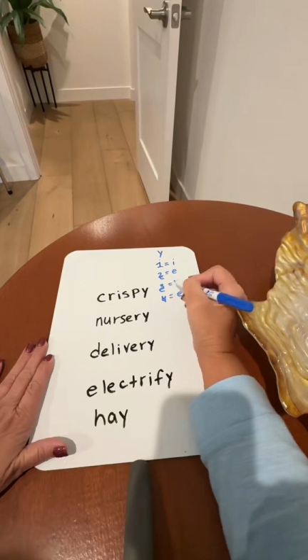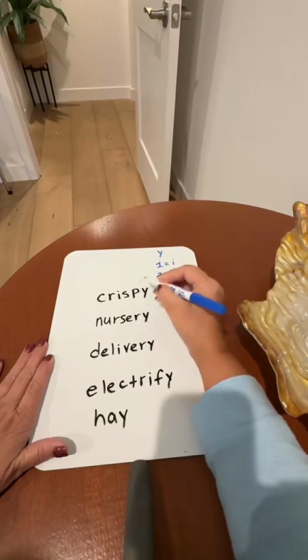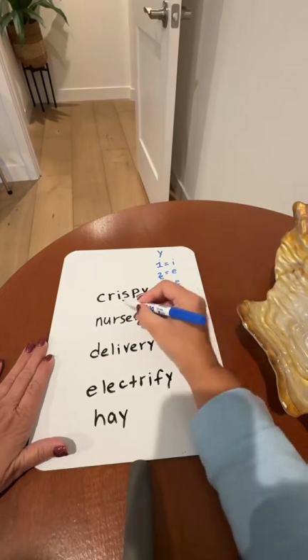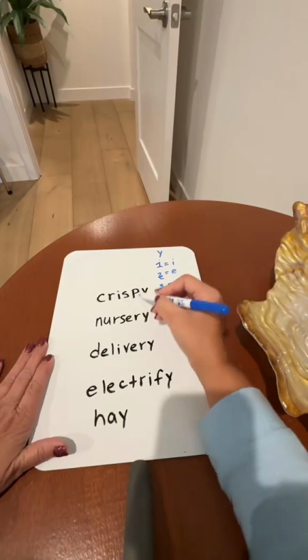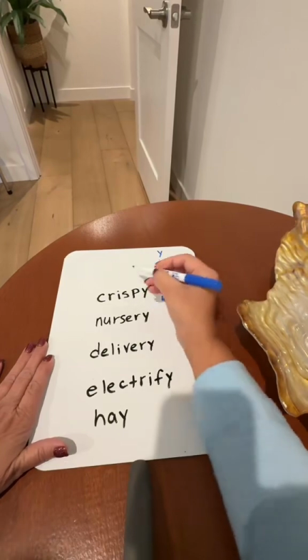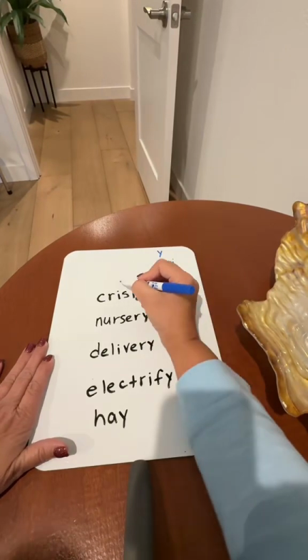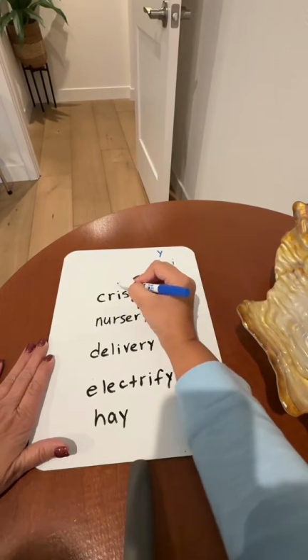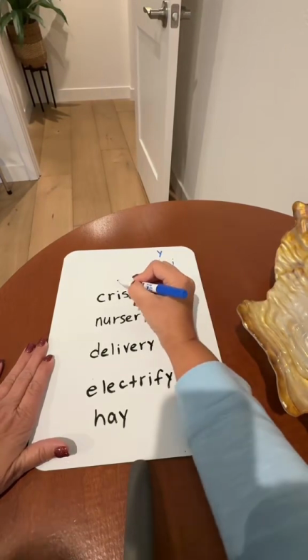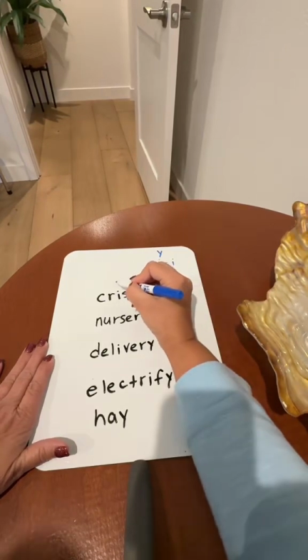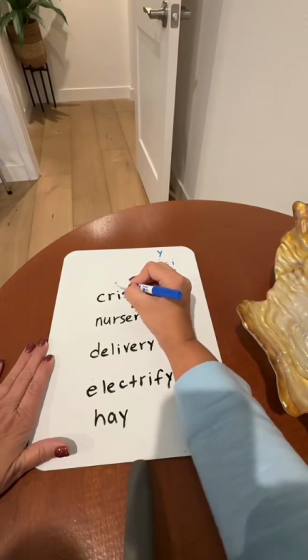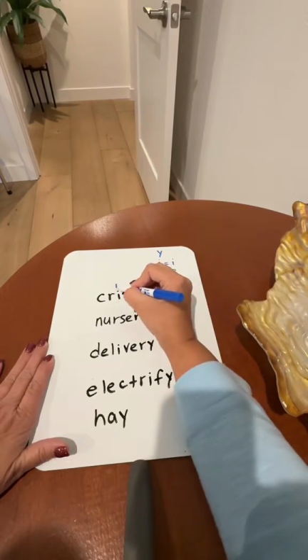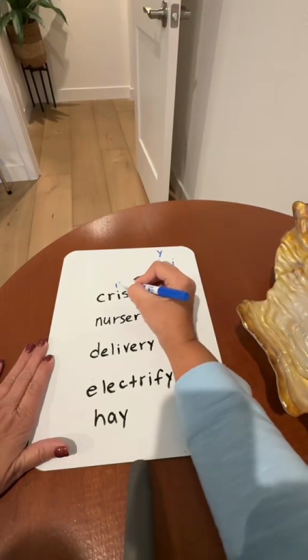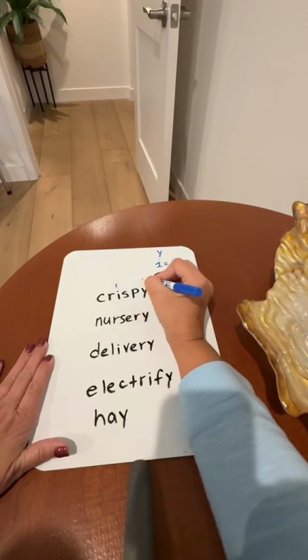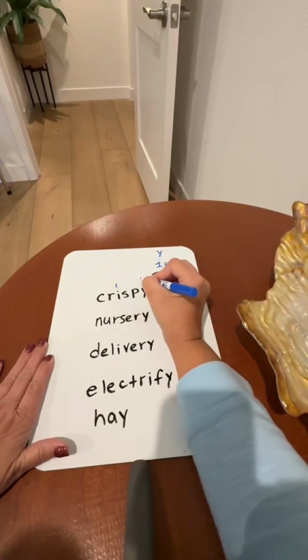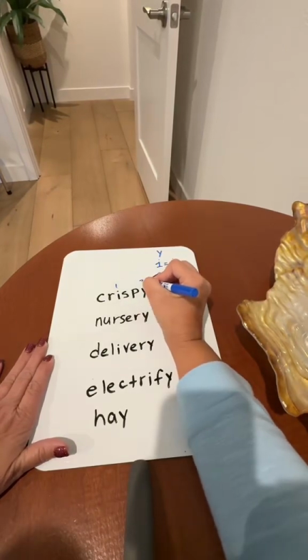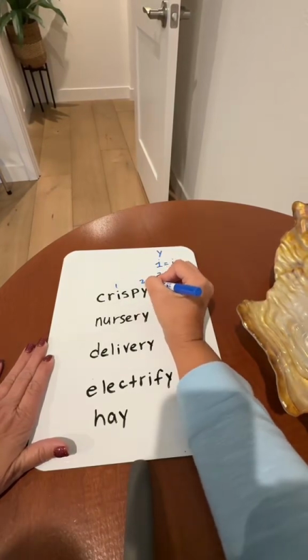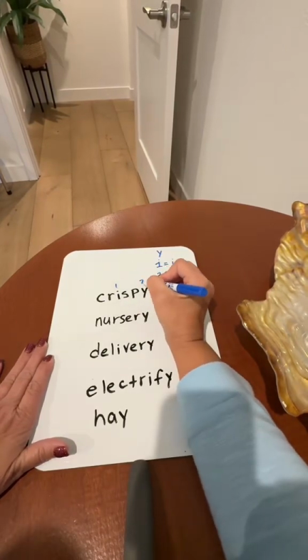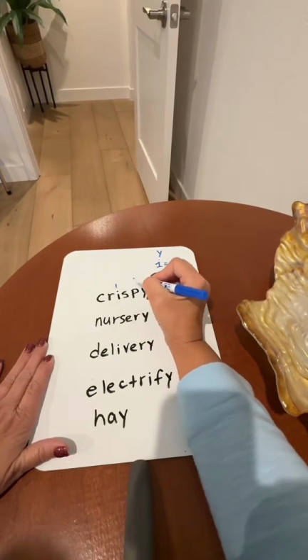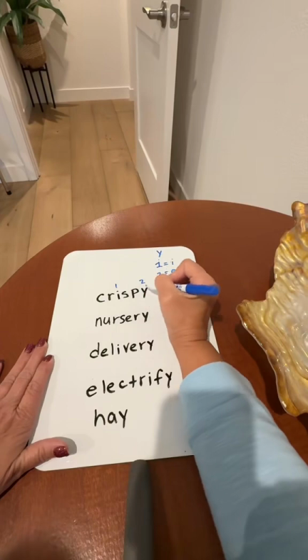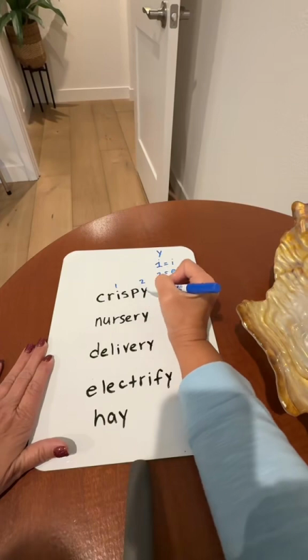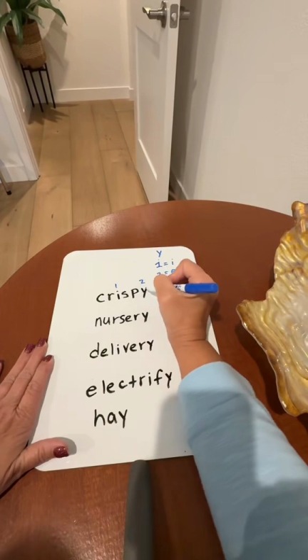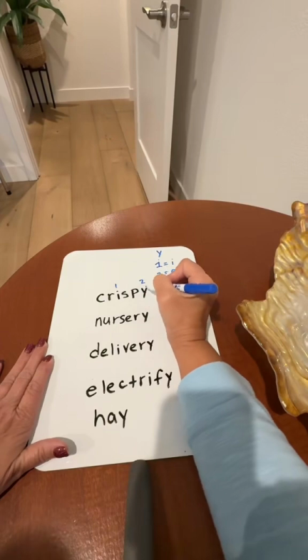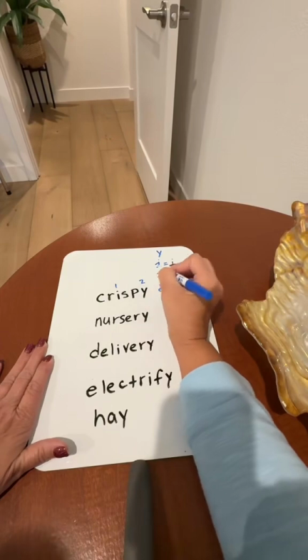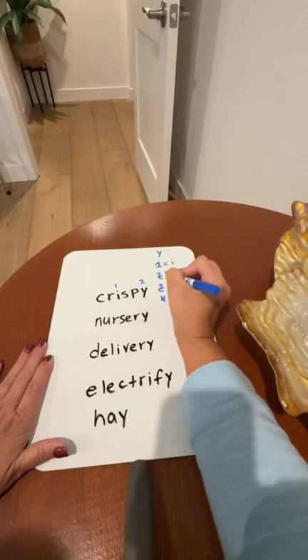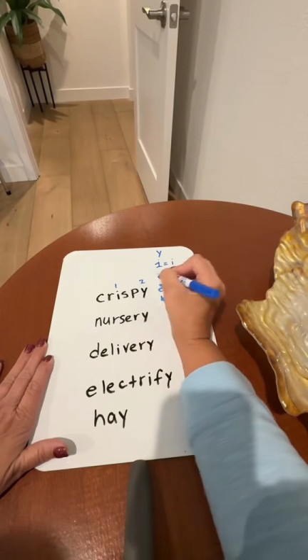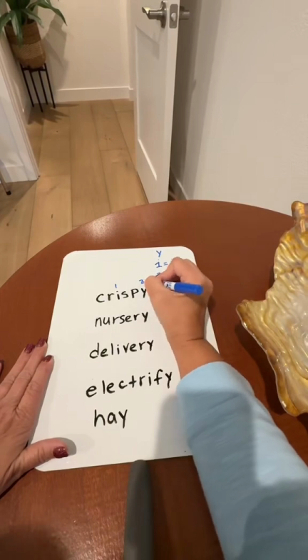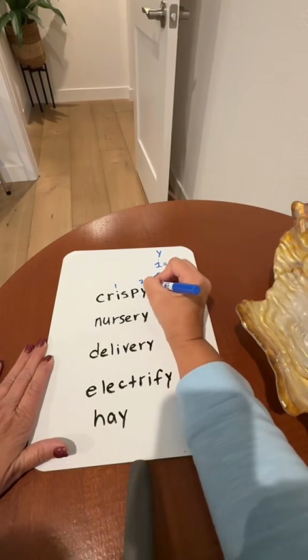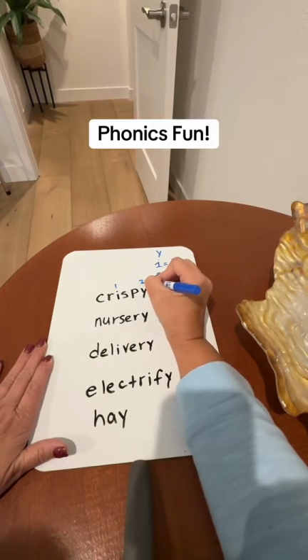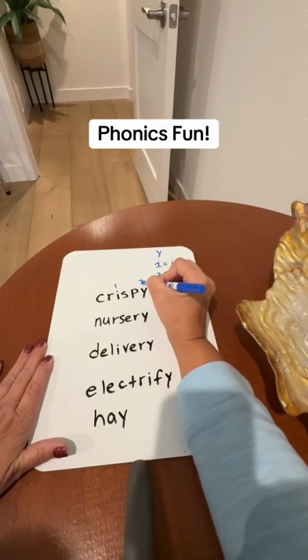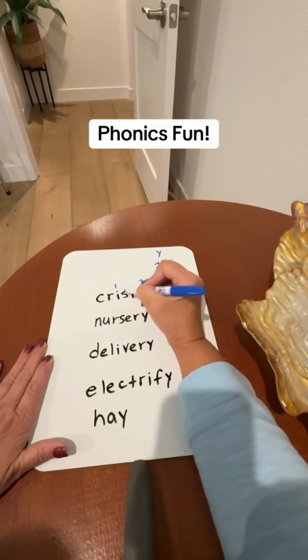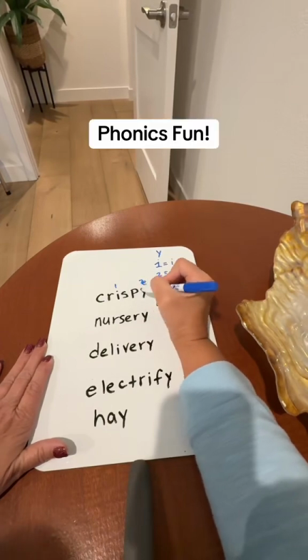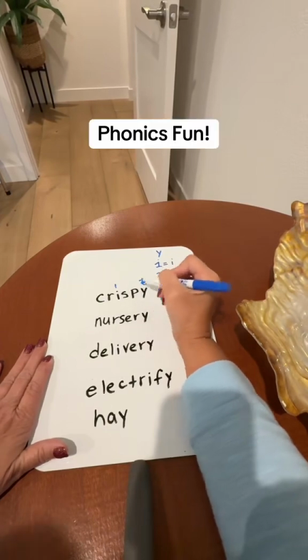Now let's go ahead and count the vowels. This is the first vowel and this is the second vowel, so Y is the second vowel. So we change it into the E — that's how we get 'crispy.'